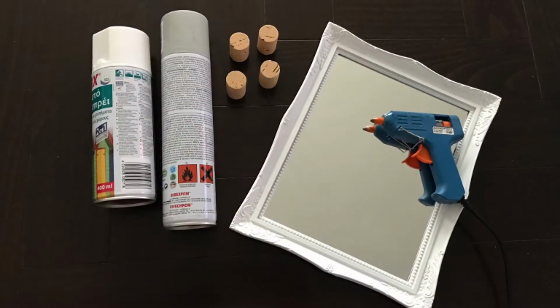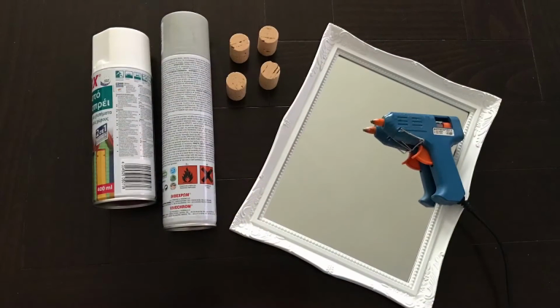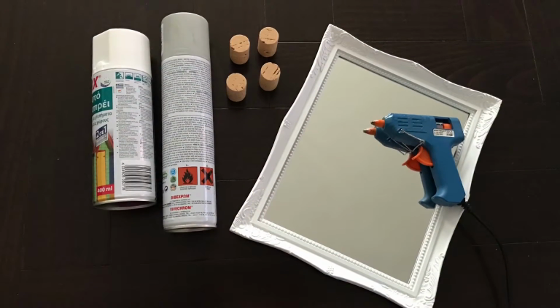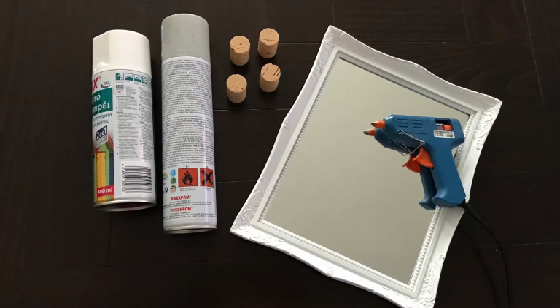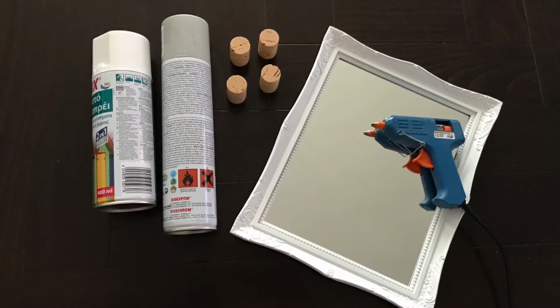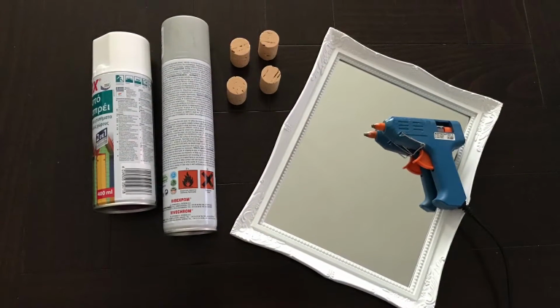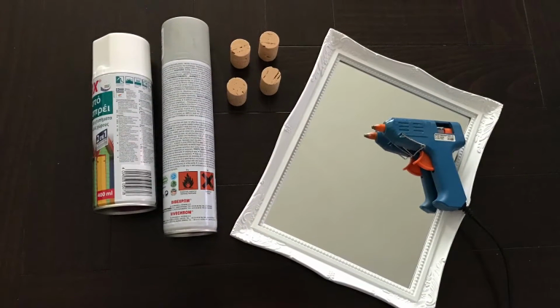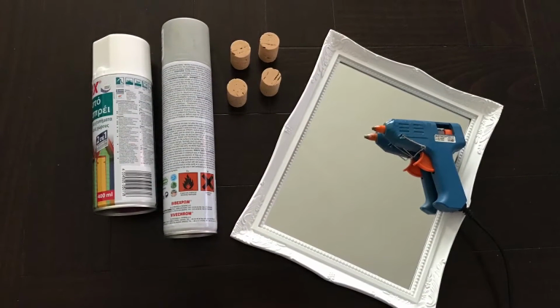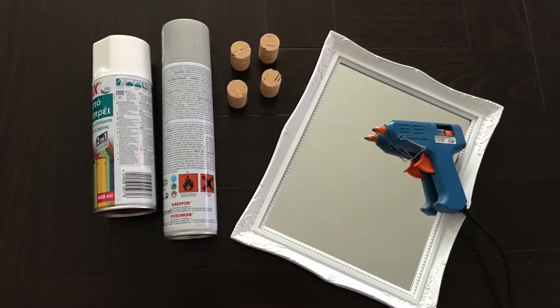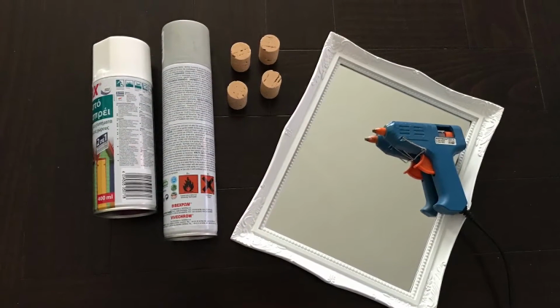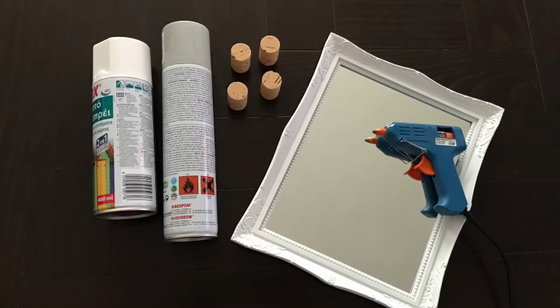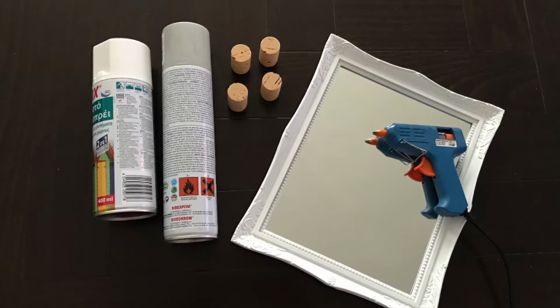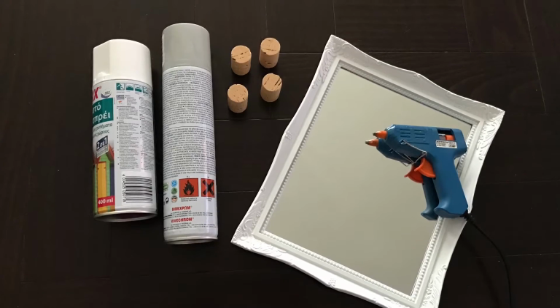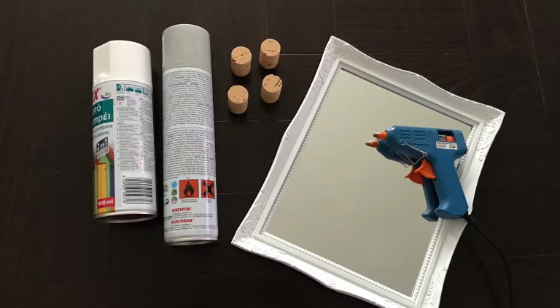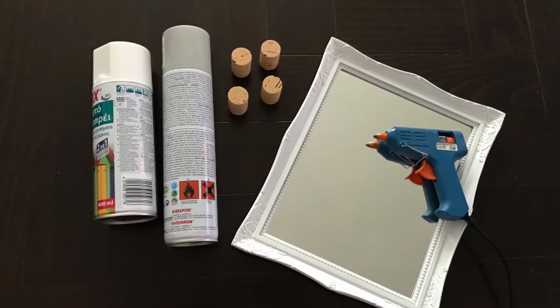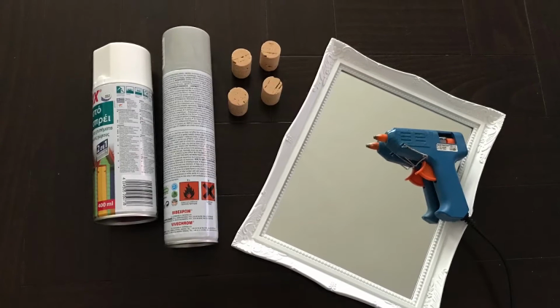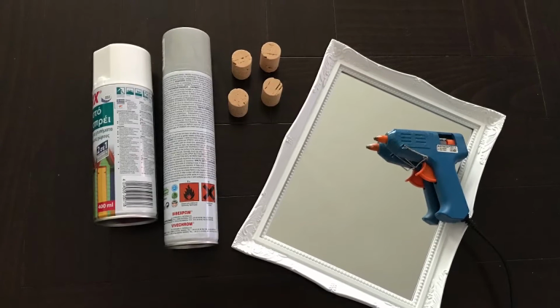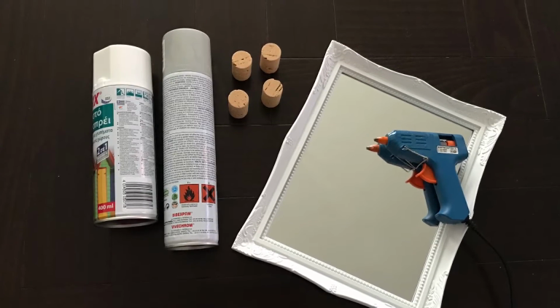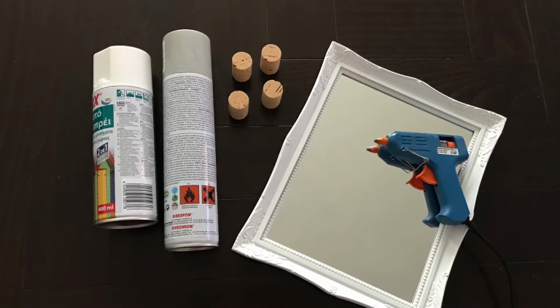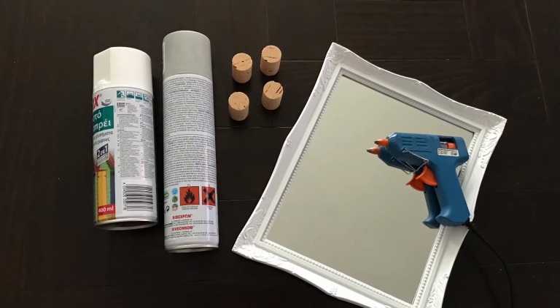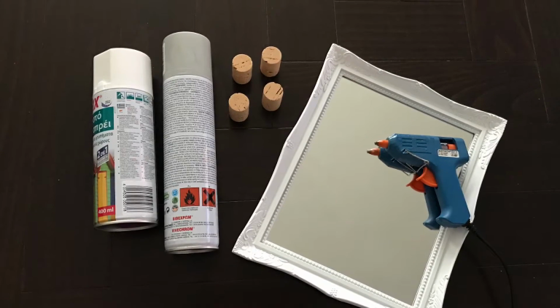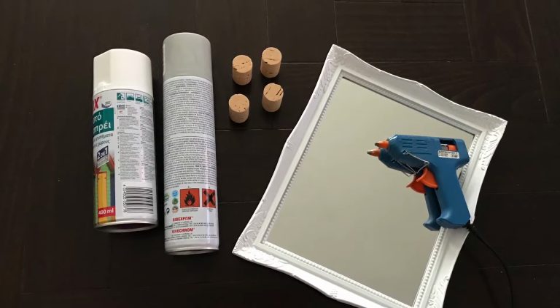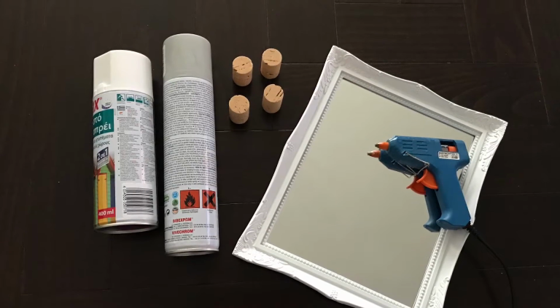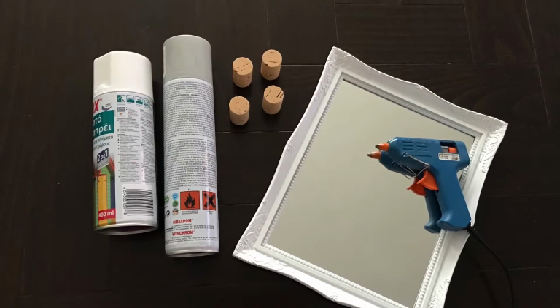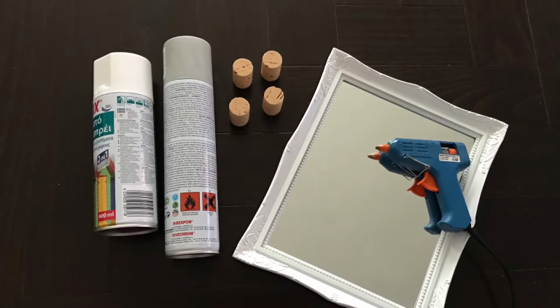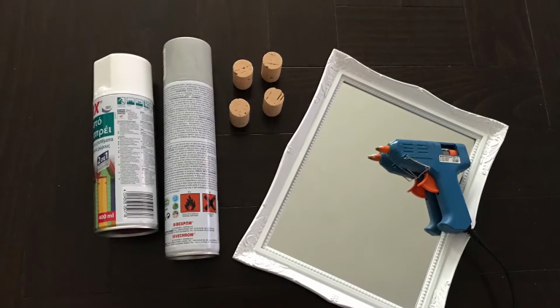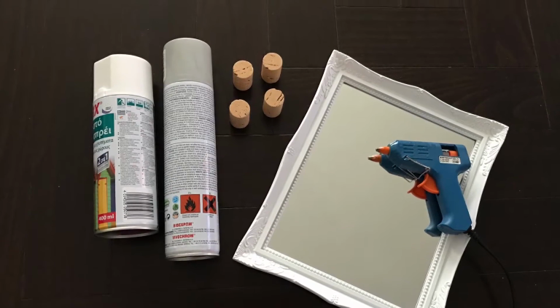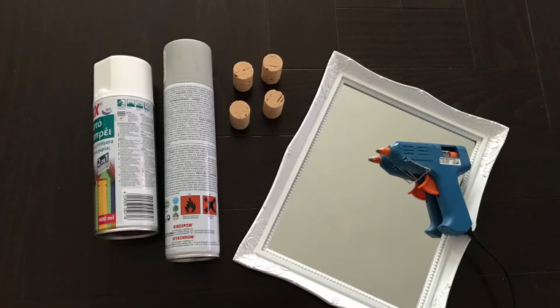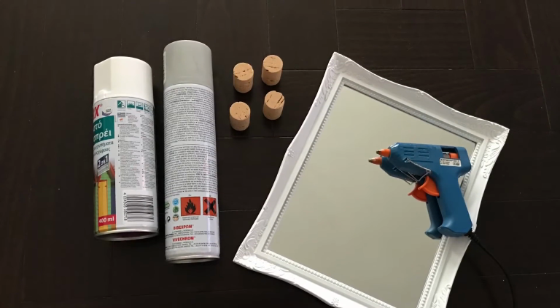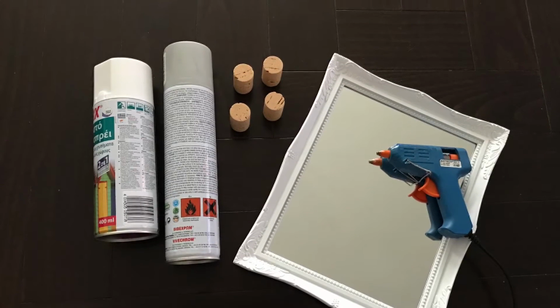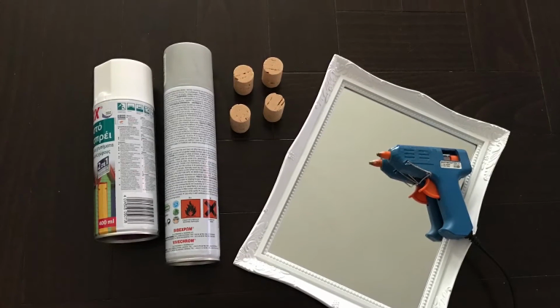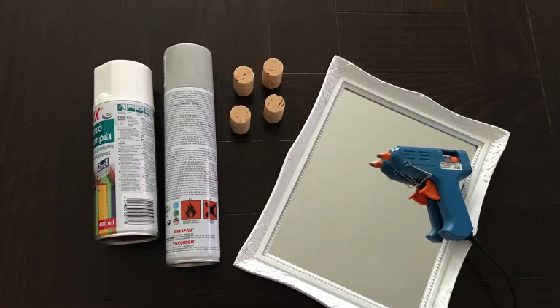For this, you're going to need a framed mirror, a hot glue gun, 4 corks, a spray primer and a spray paint.